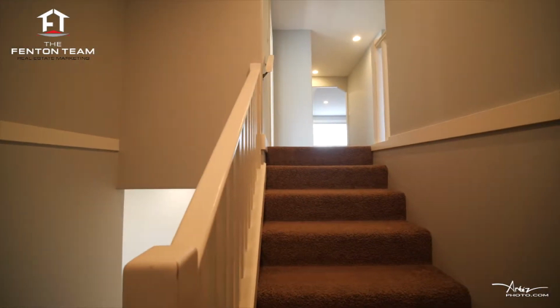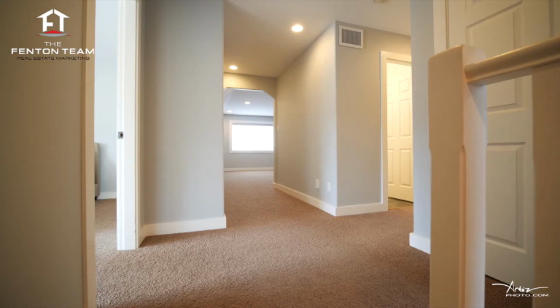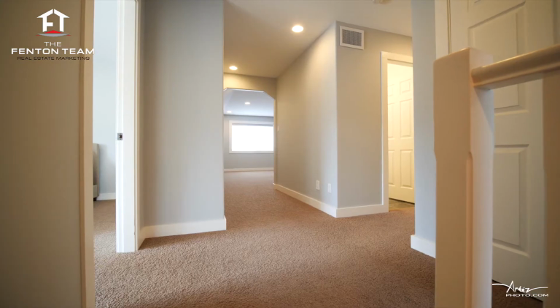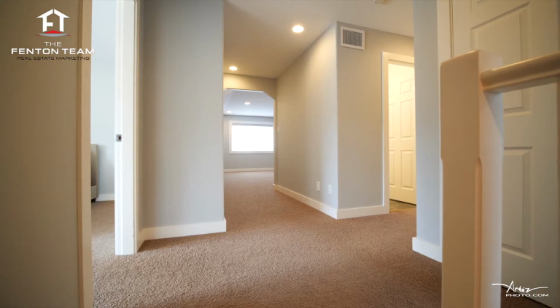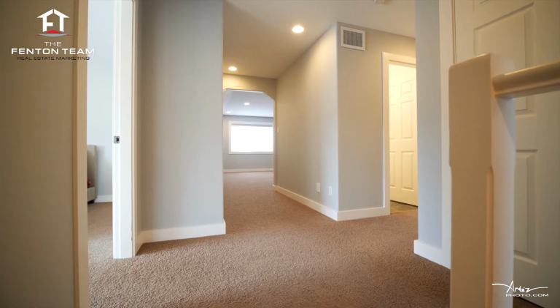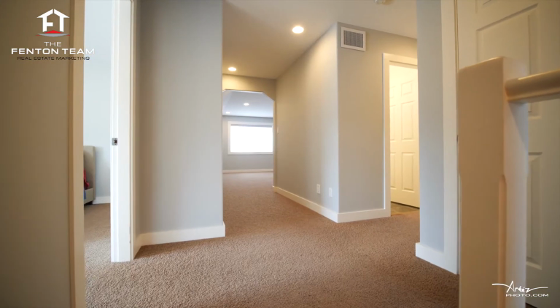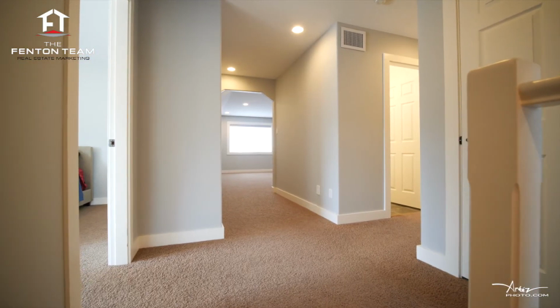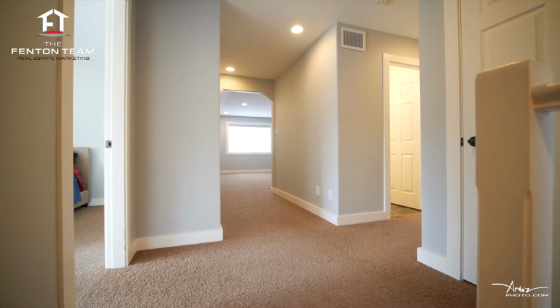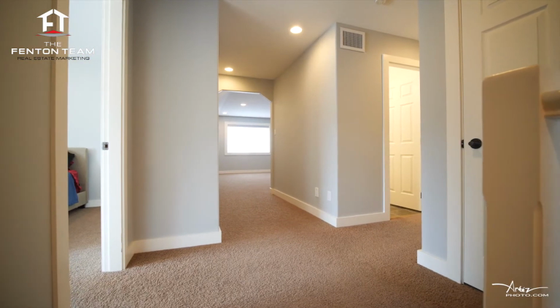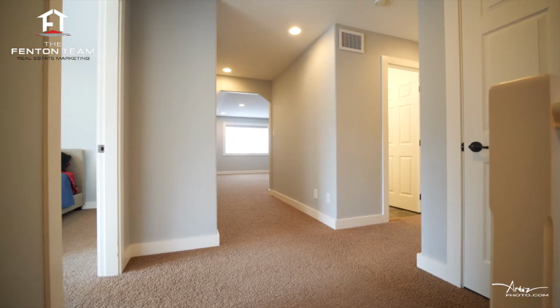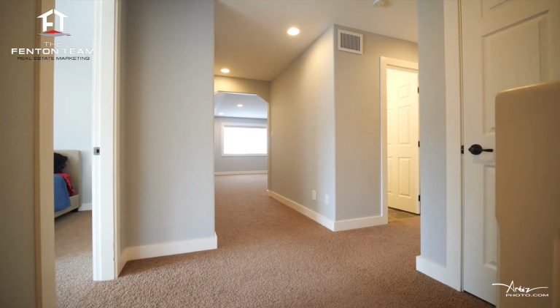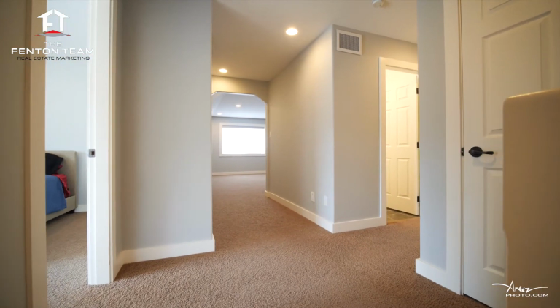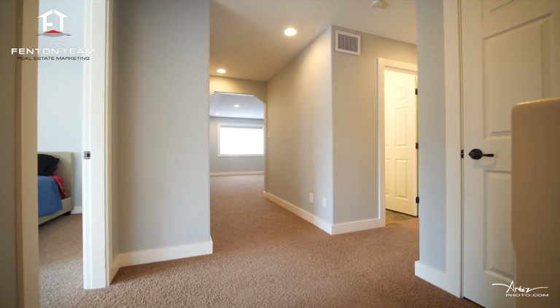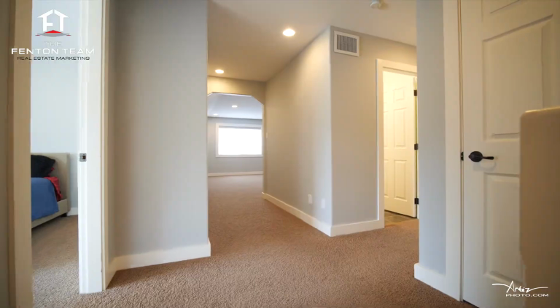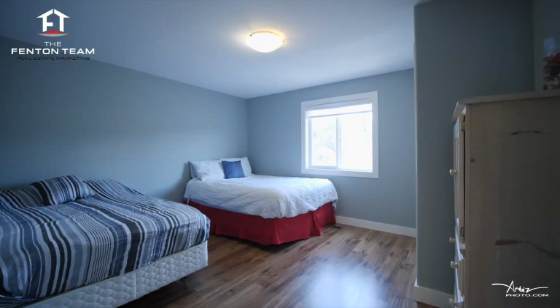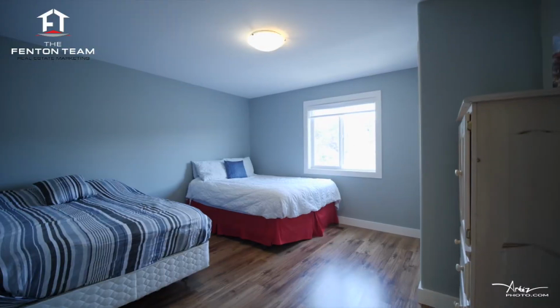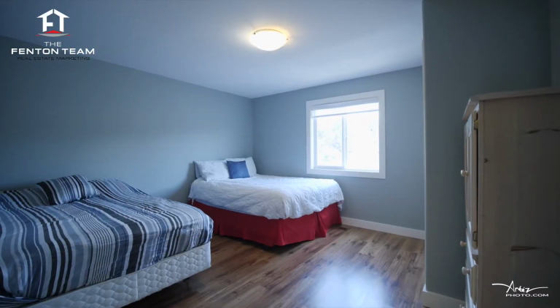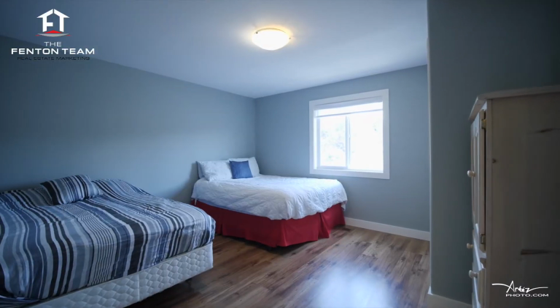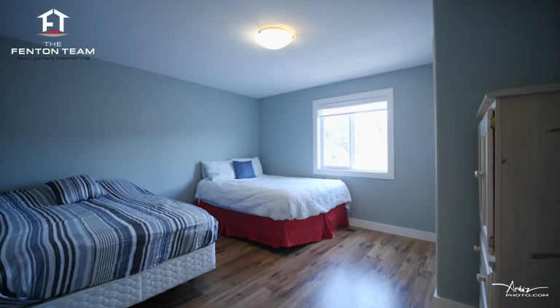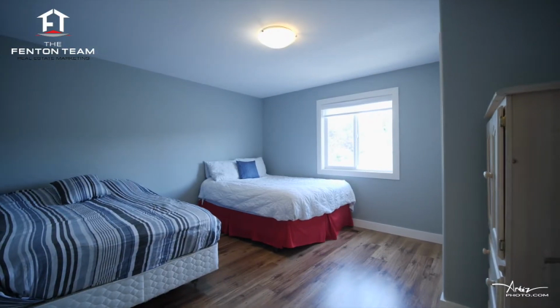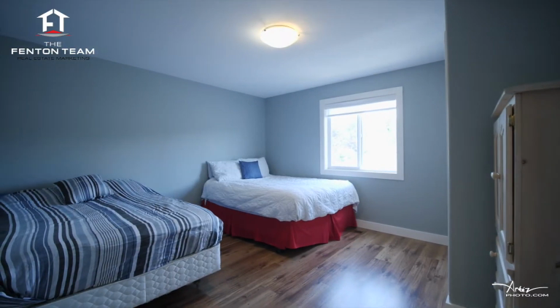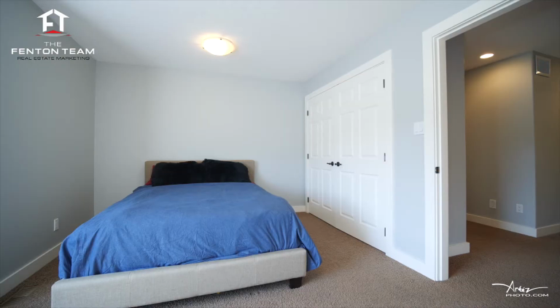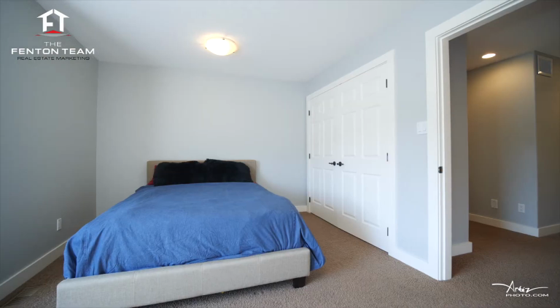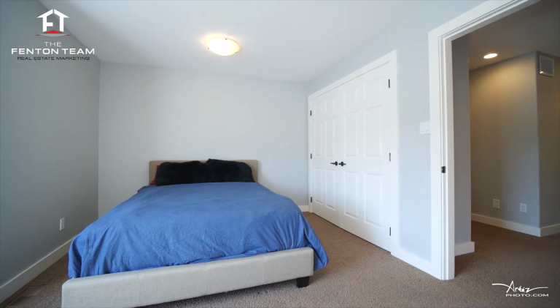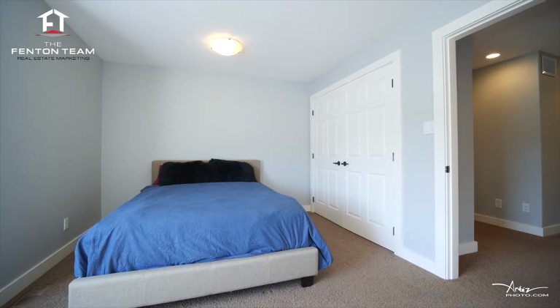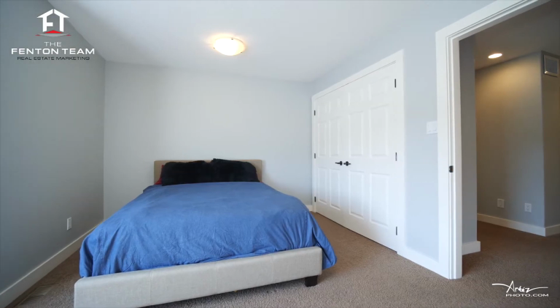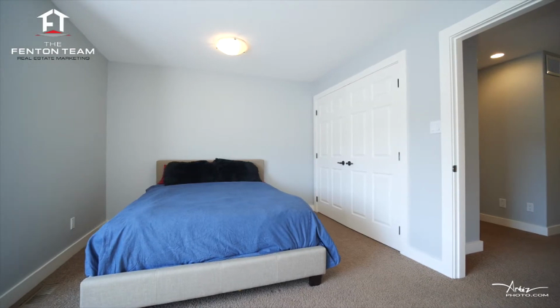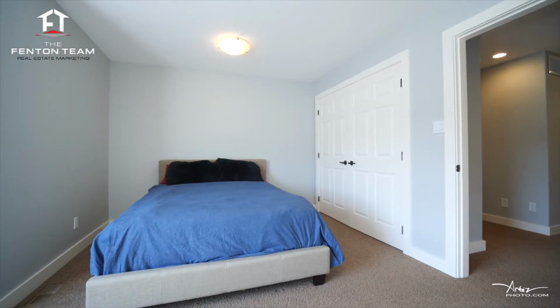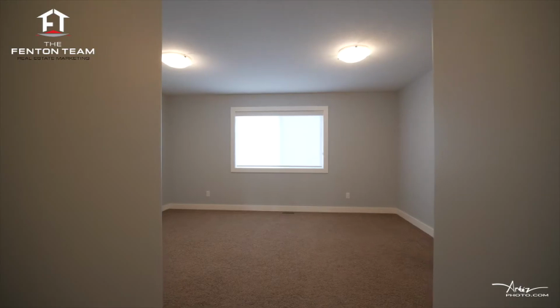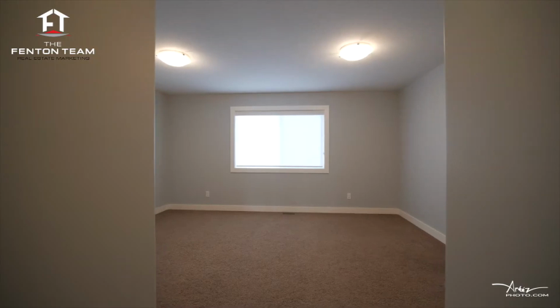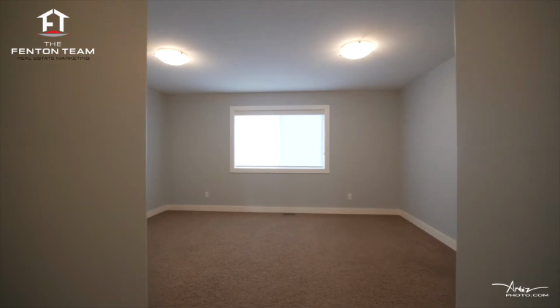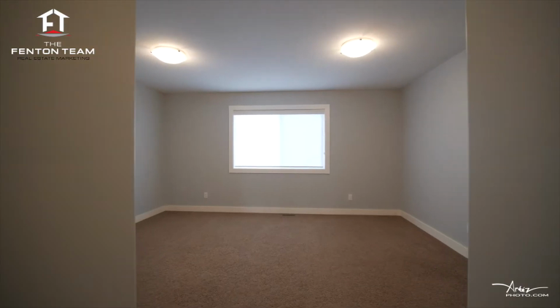You'll be blown away by how much space is upstairs, including three additional large bedrooms, a five-piece bathroom, and a family room.